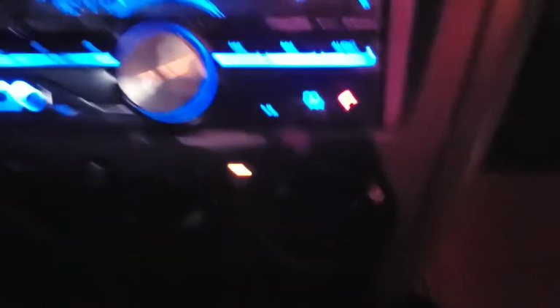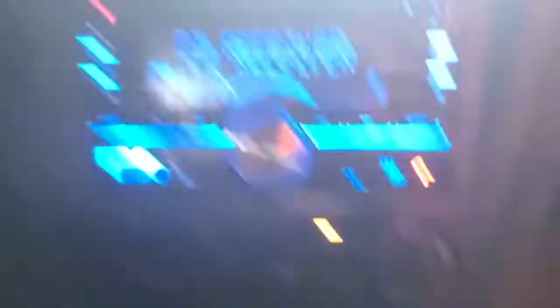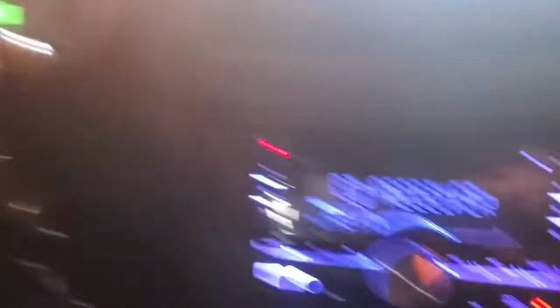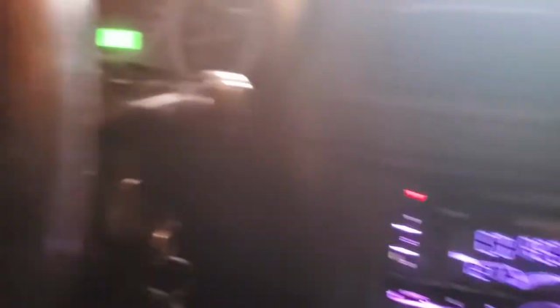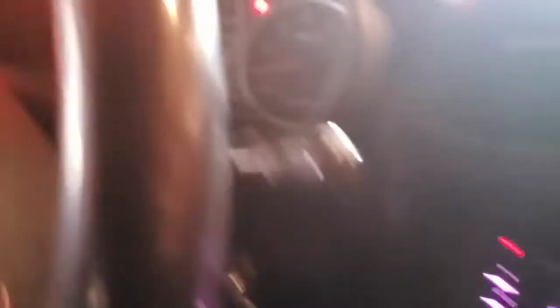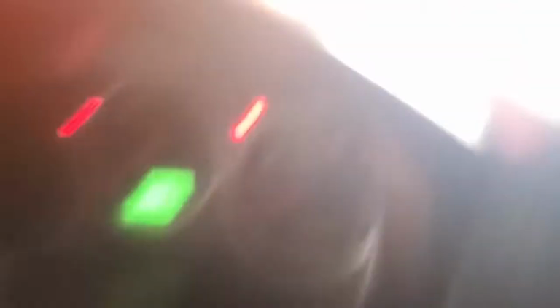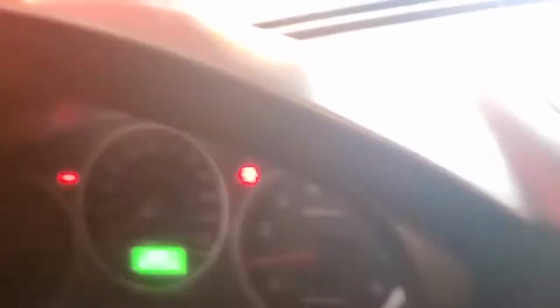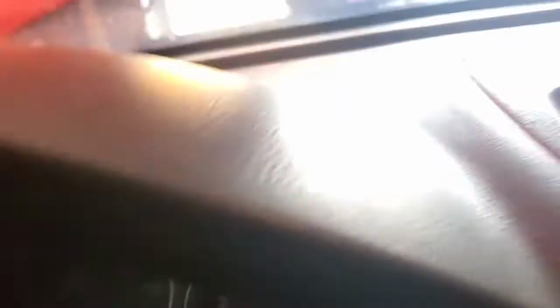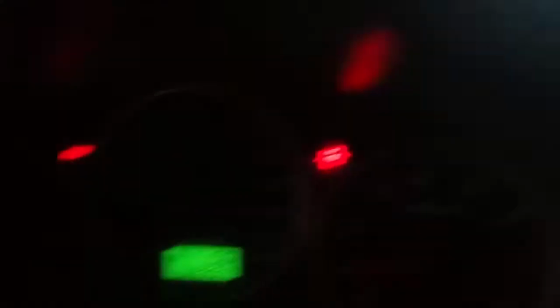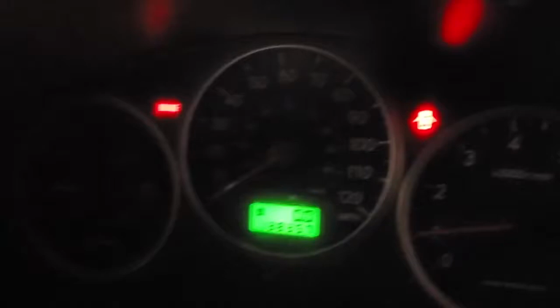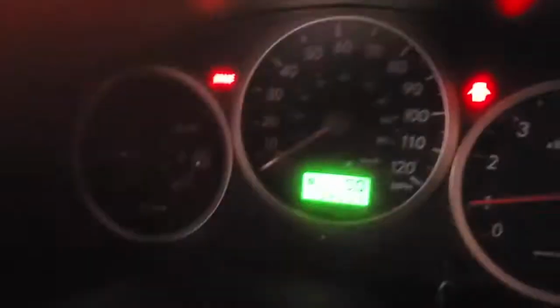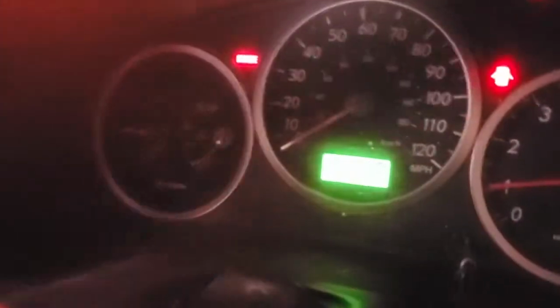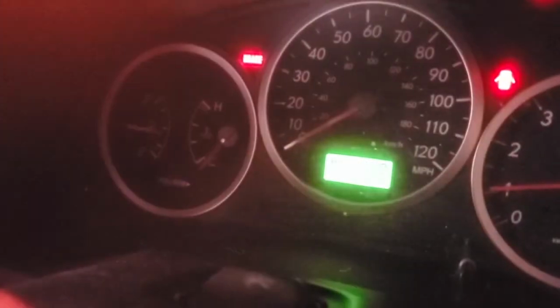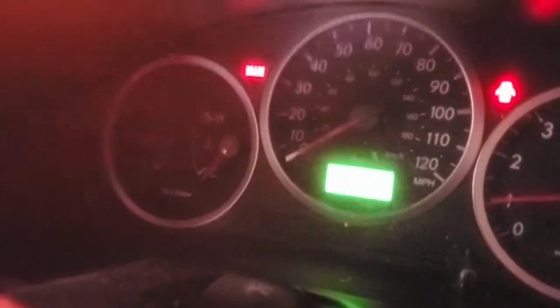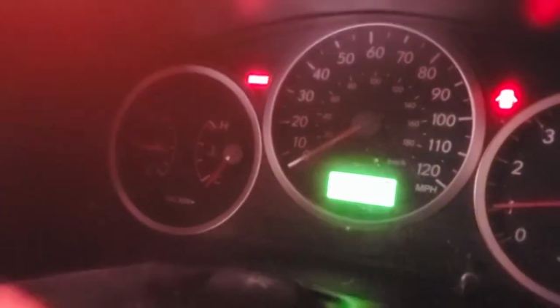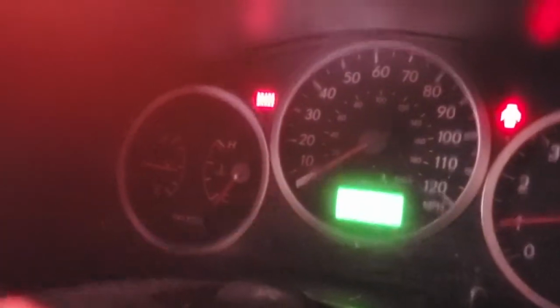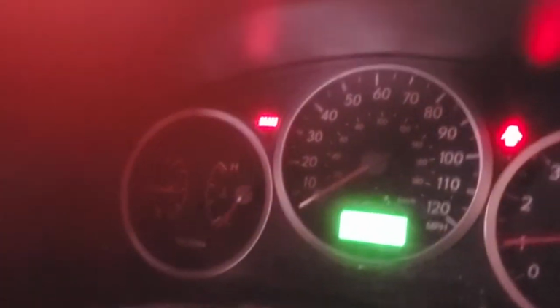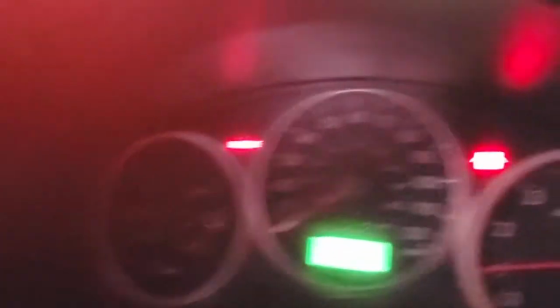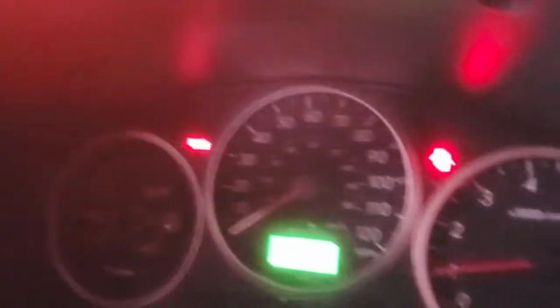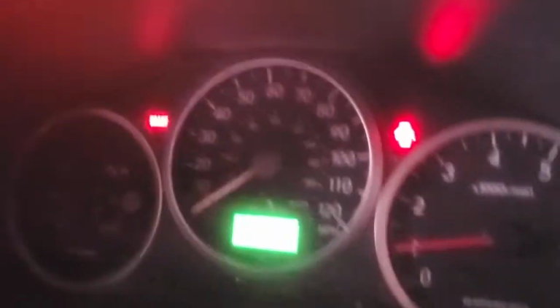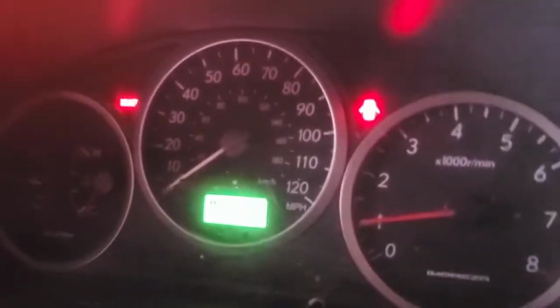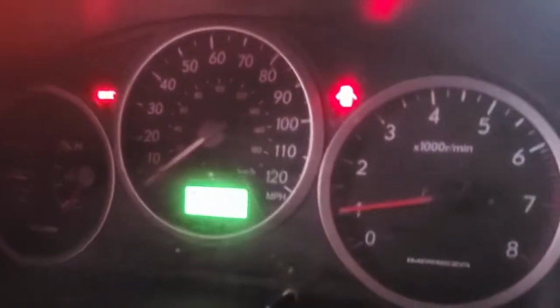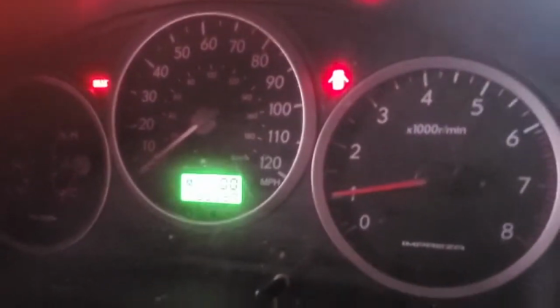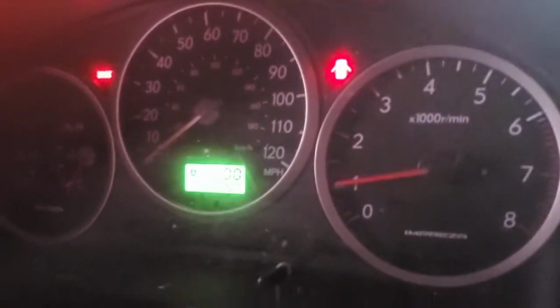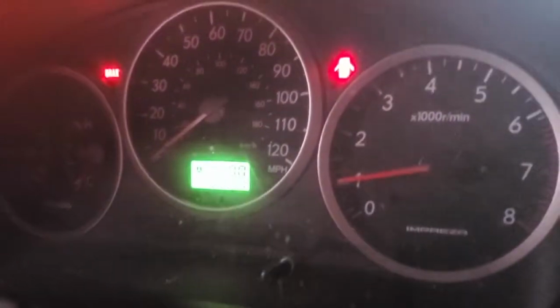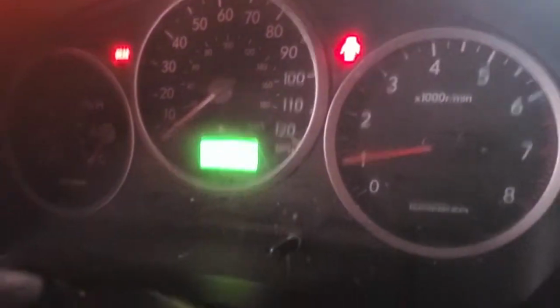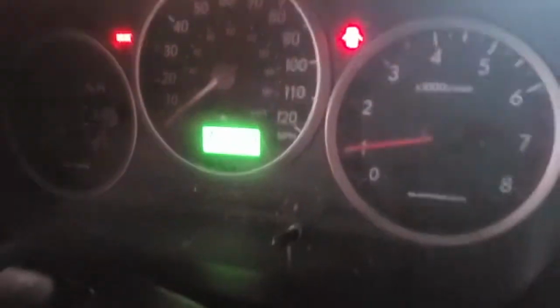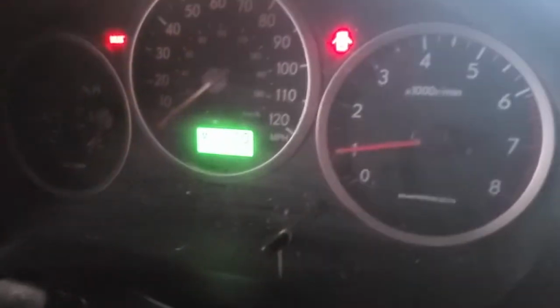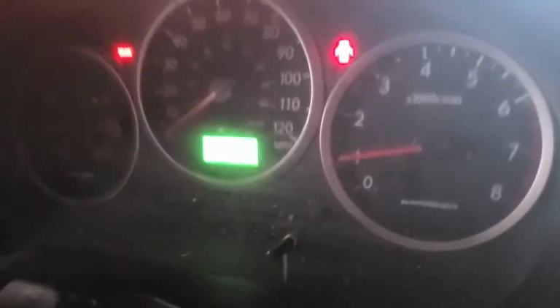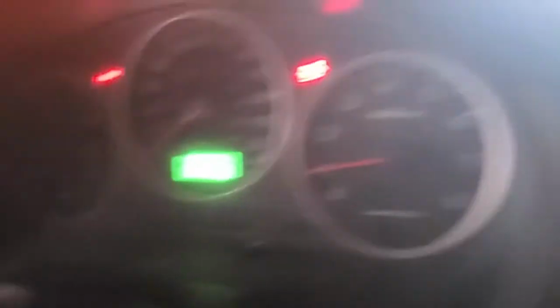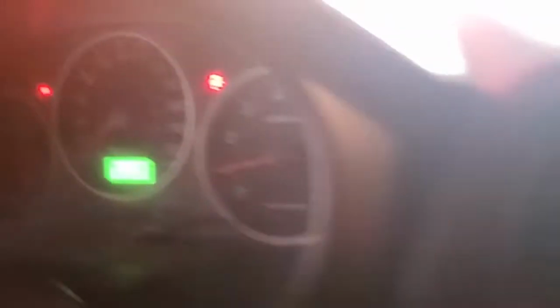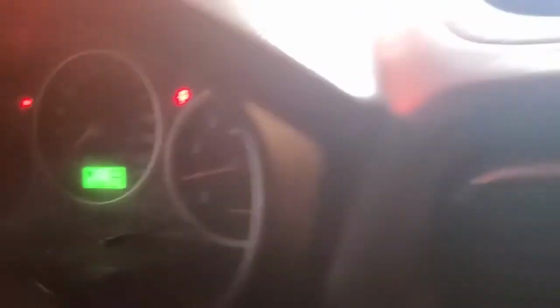You're gonna keep doing this until it hits operating temperature. My CEL went away too.